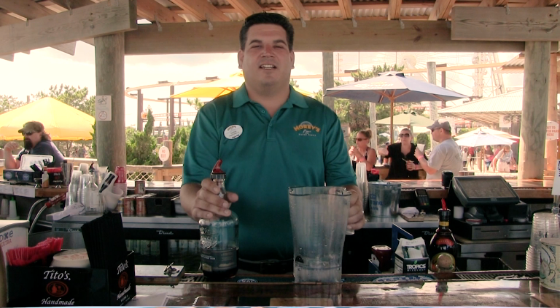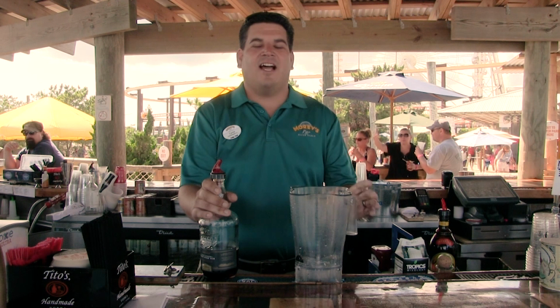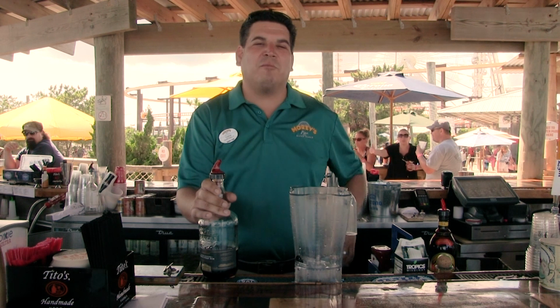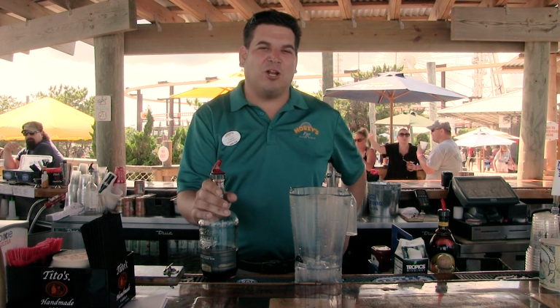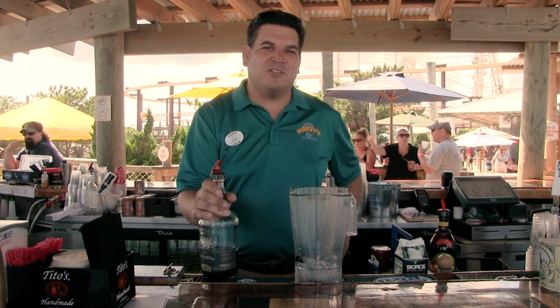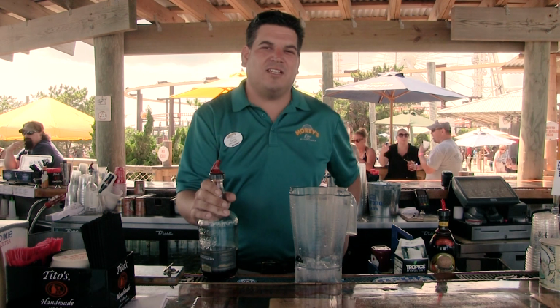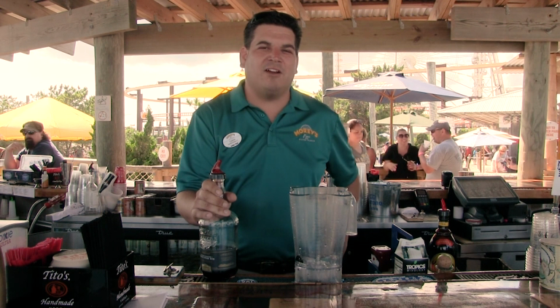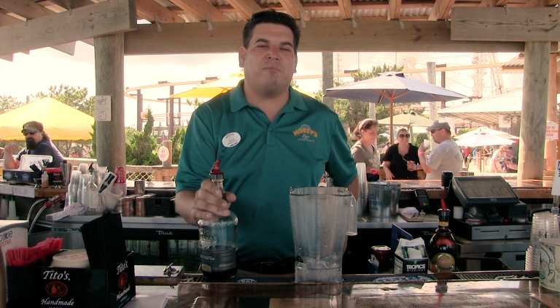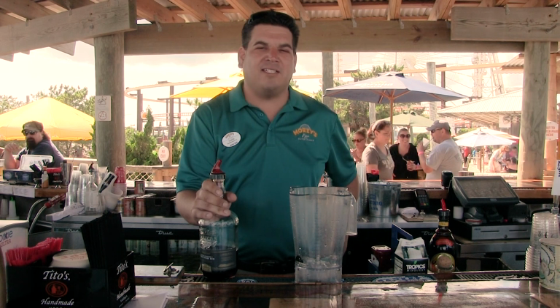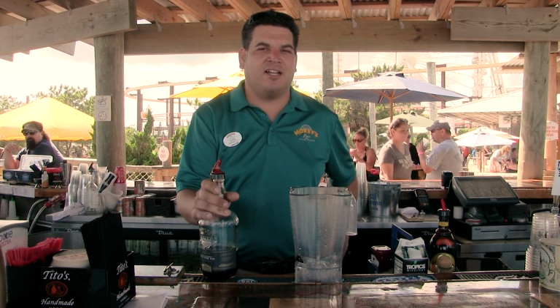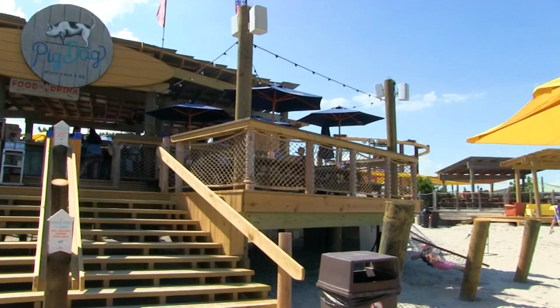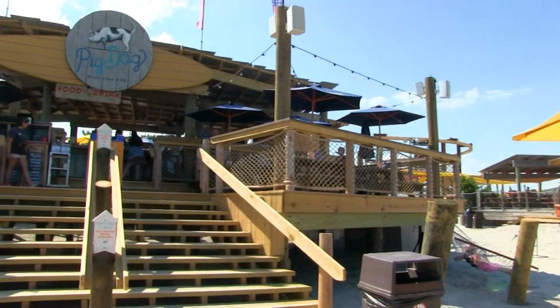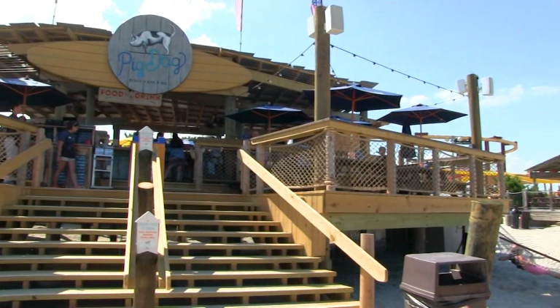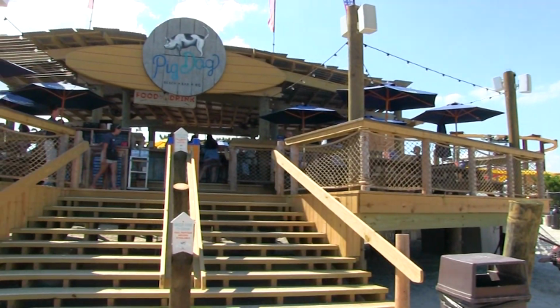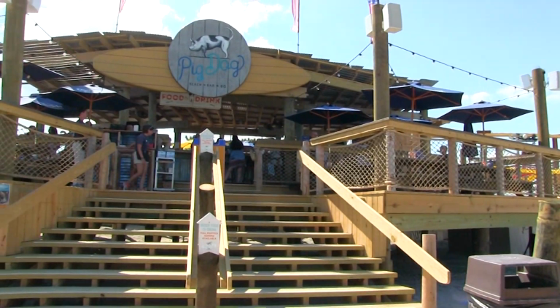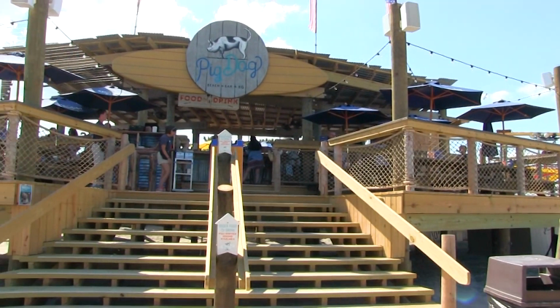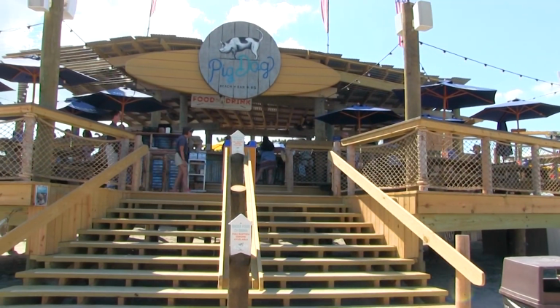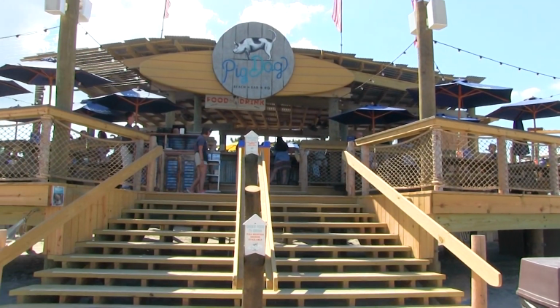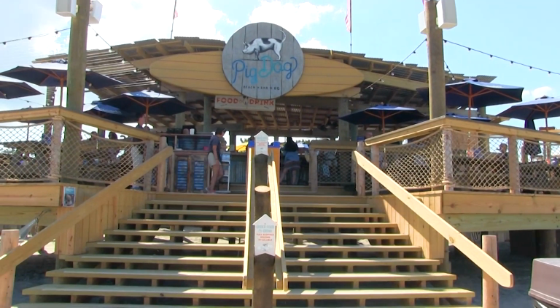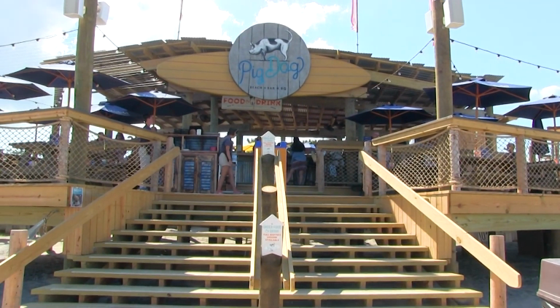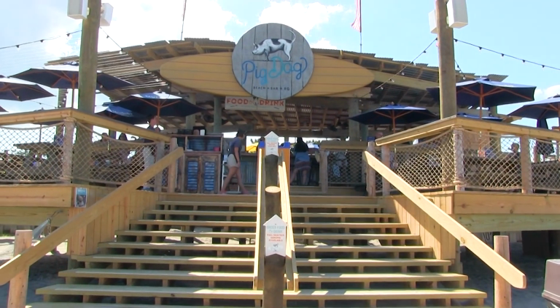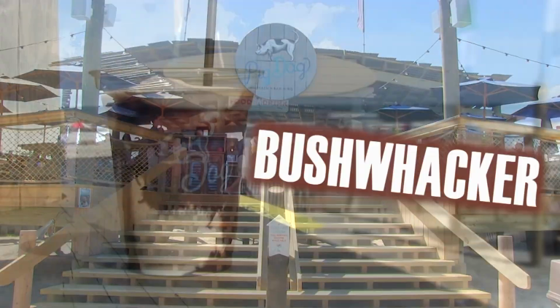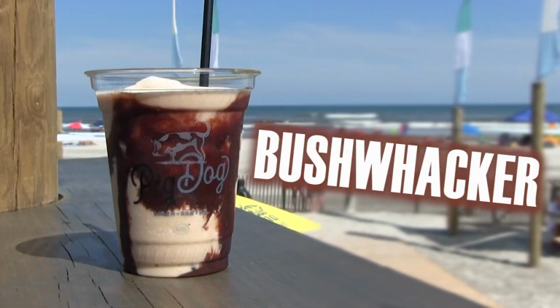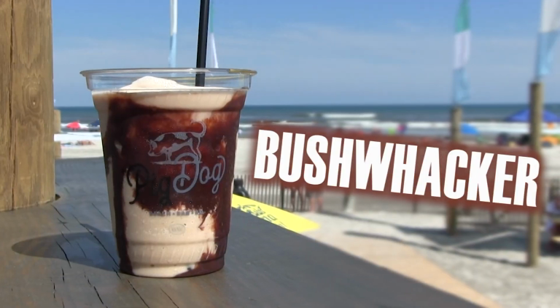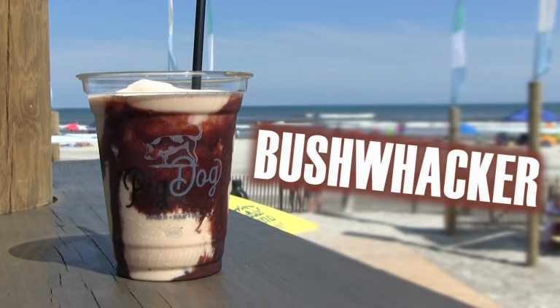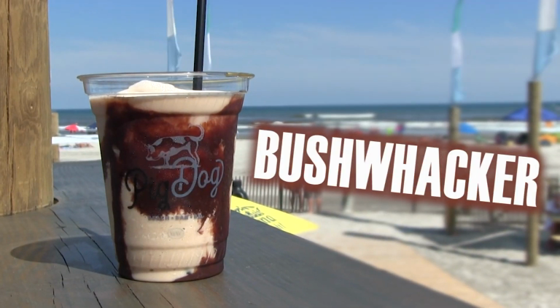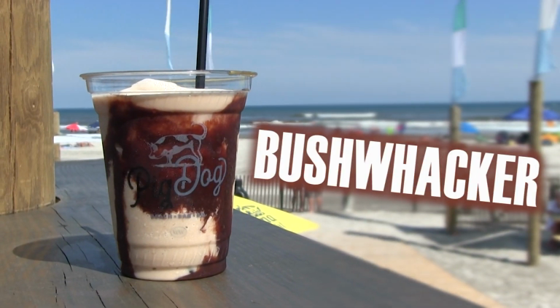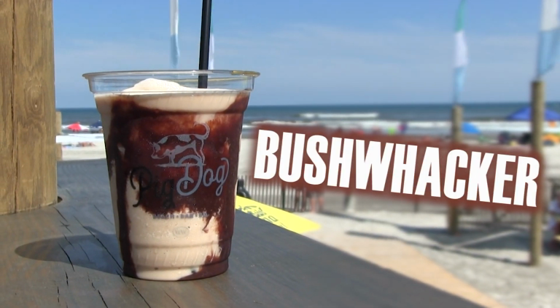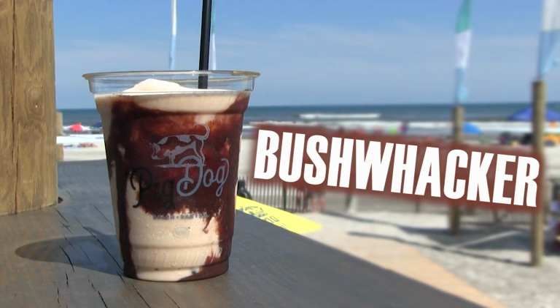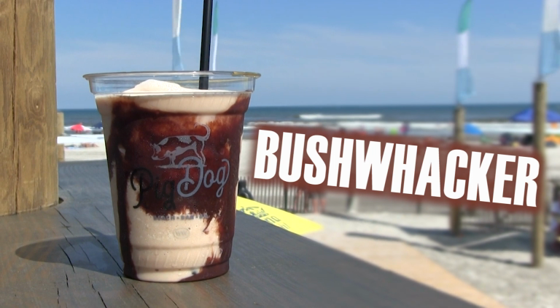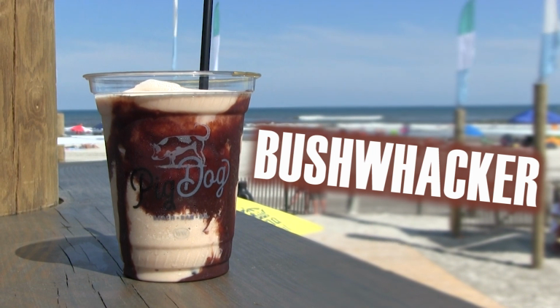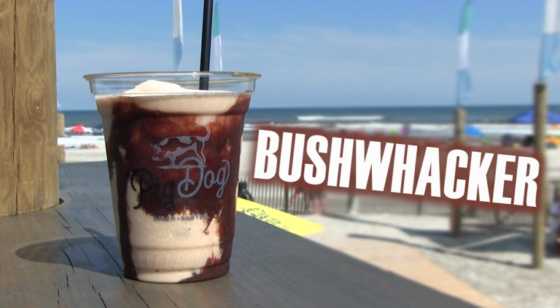Hi, I'm Carlos here at Pig Dog Waterfront at Maury's Piers. Today we'll be making the Bushwhacker.